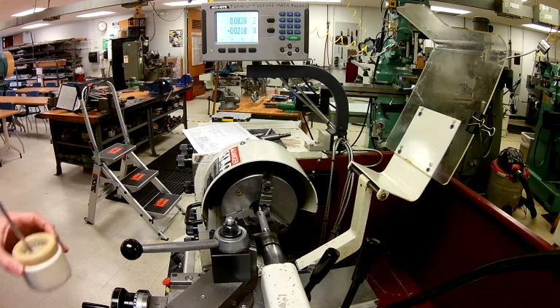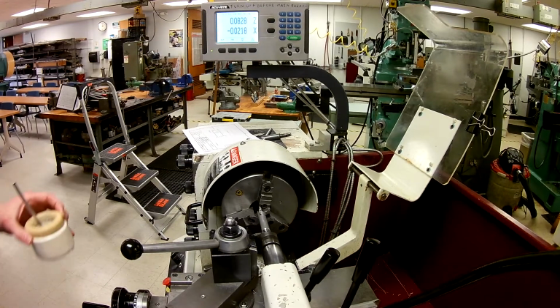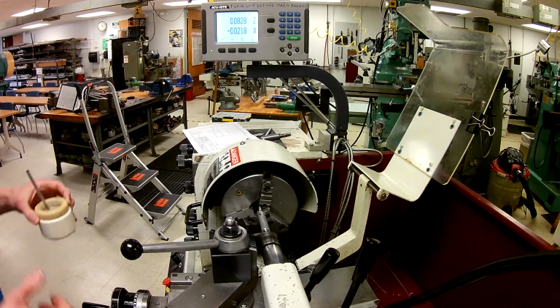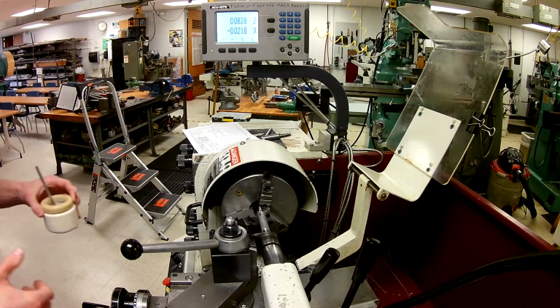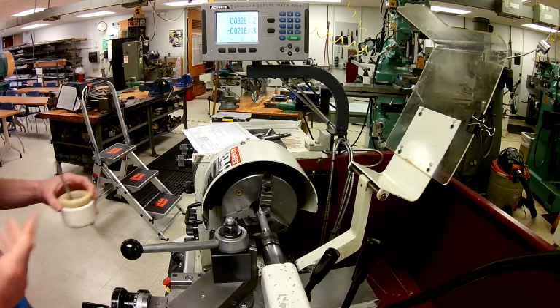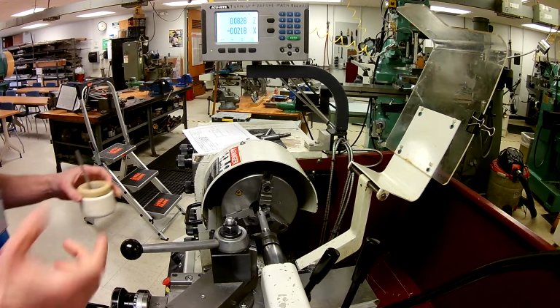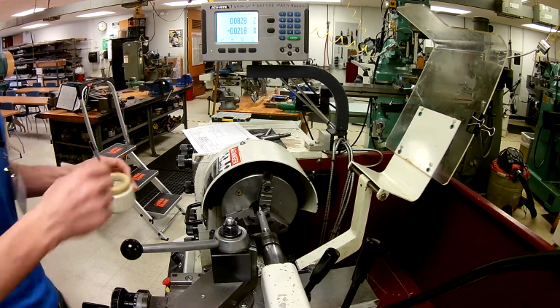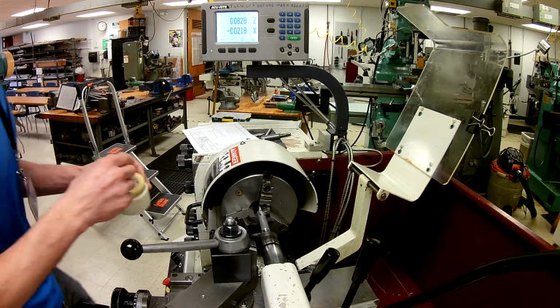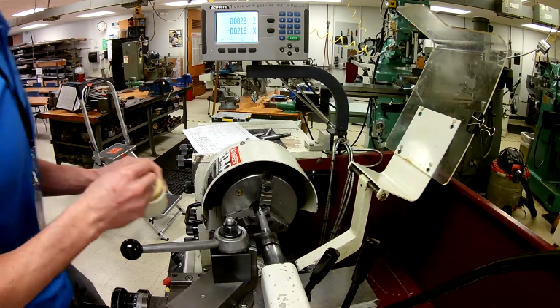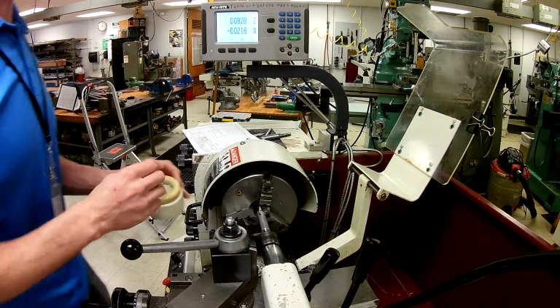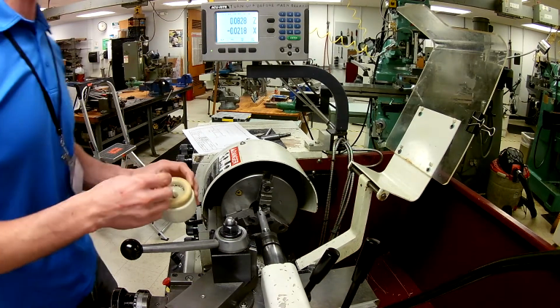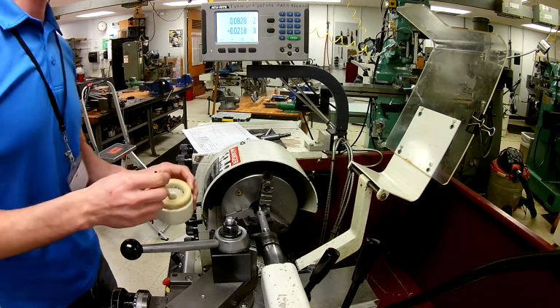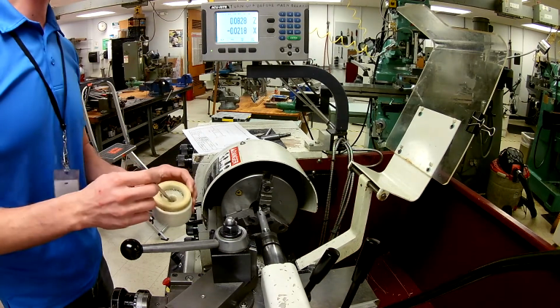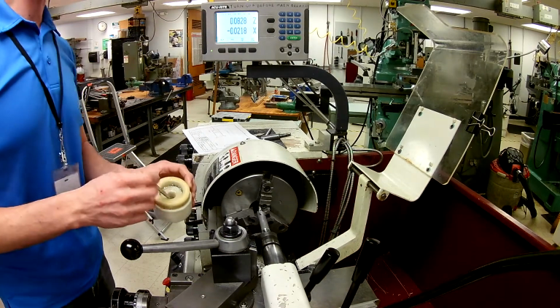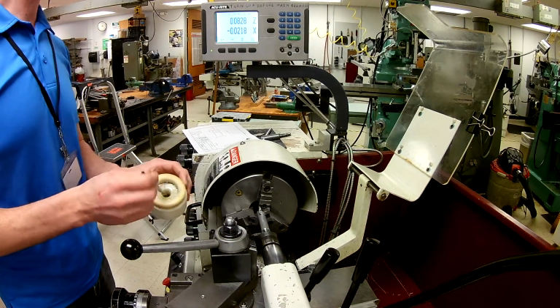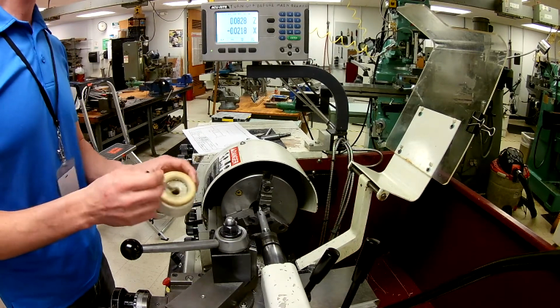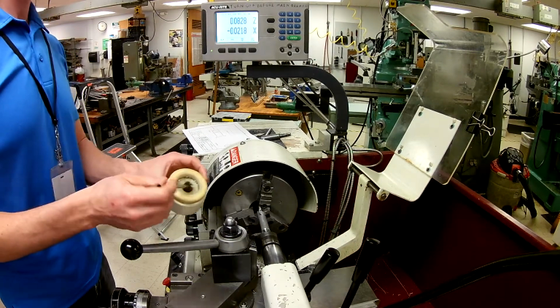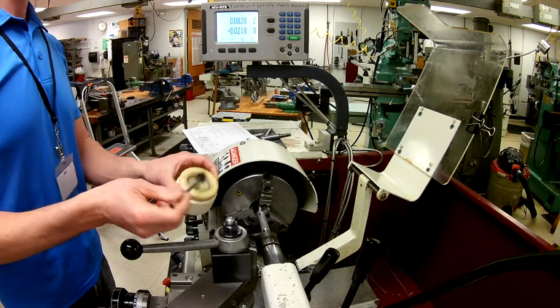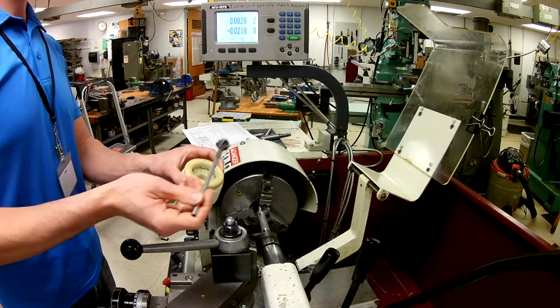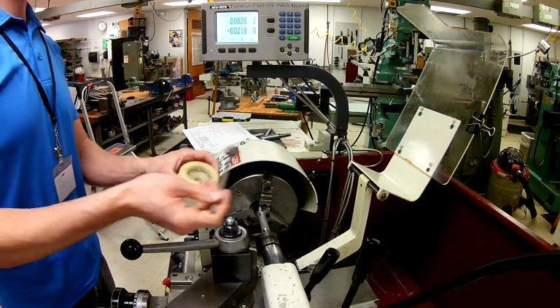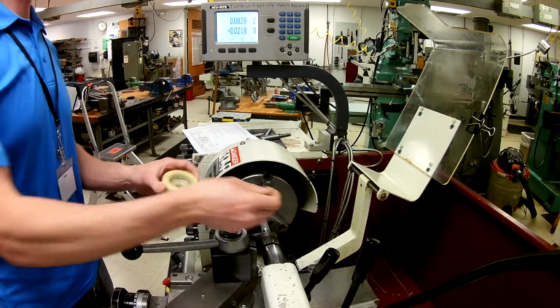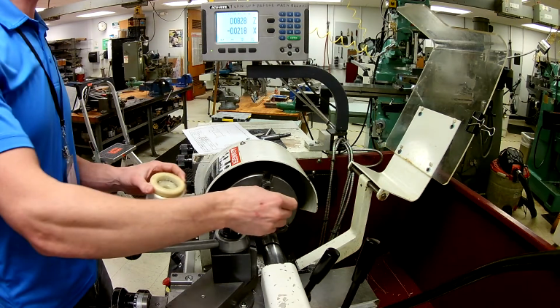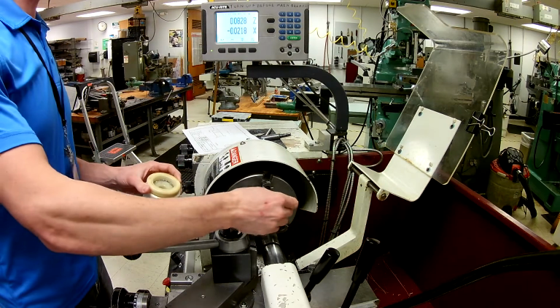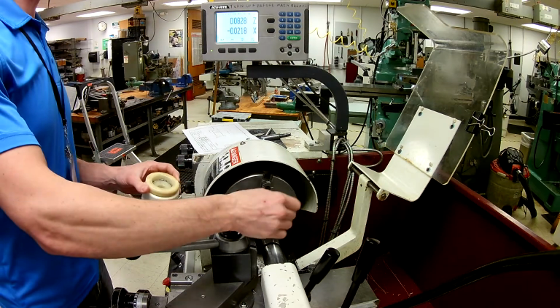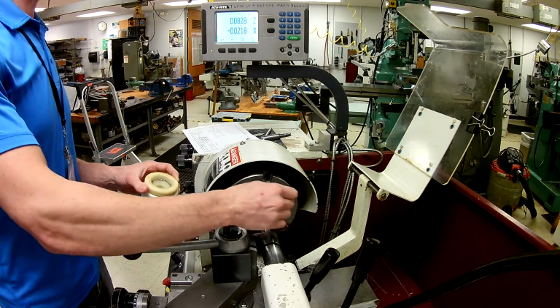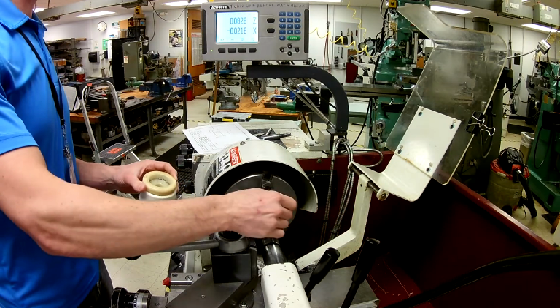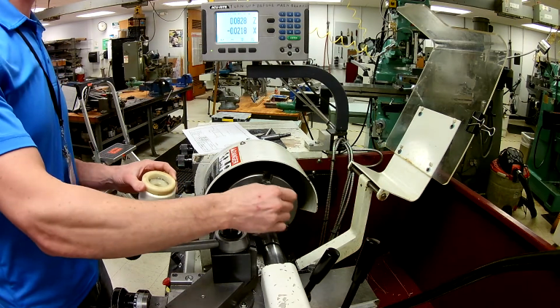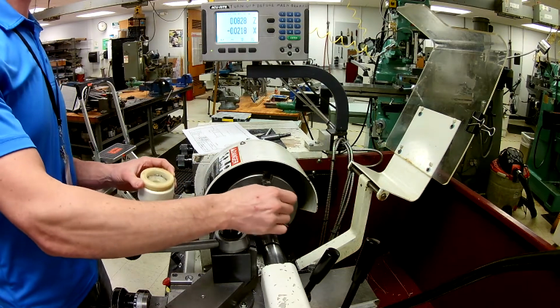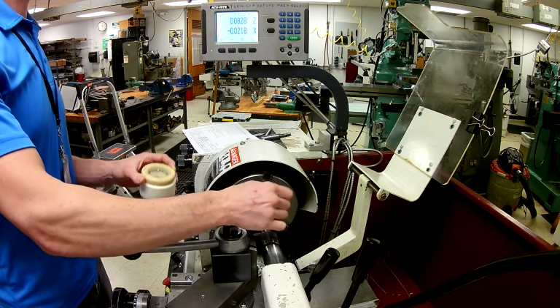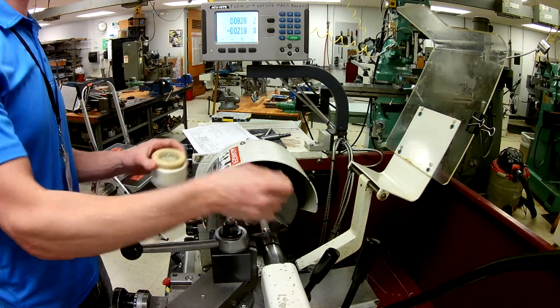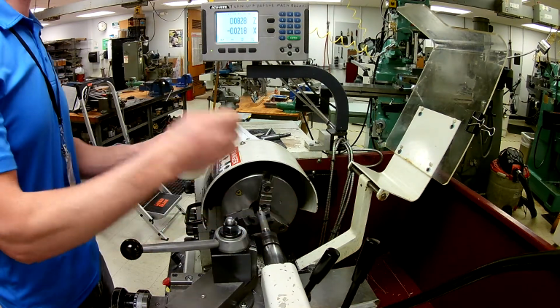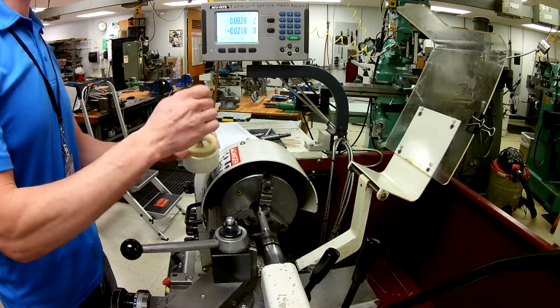Now that we have our DRO set up we can make some cuts. Don't forget our lubrication here — we're going to put that on.